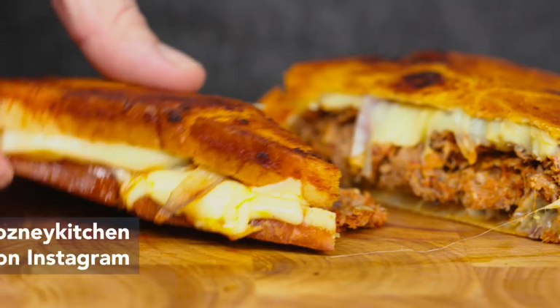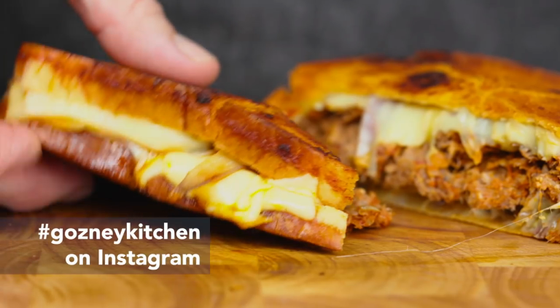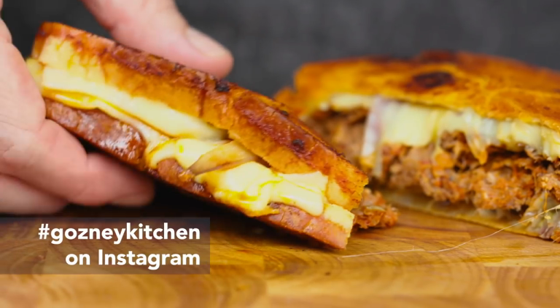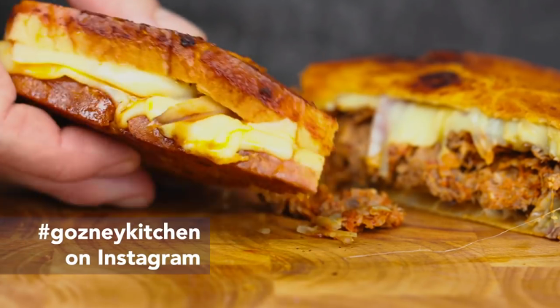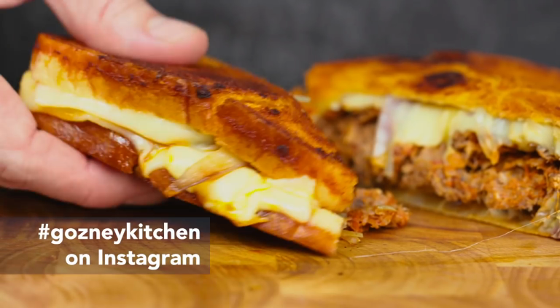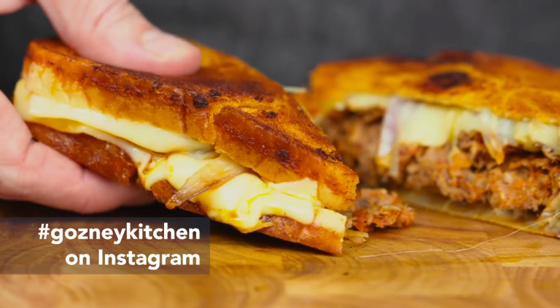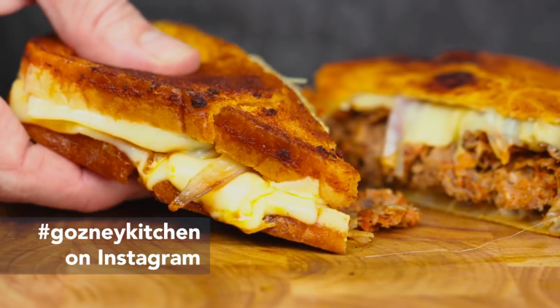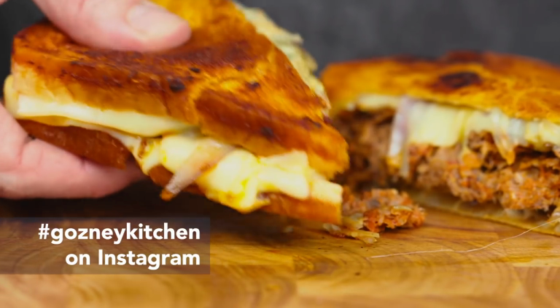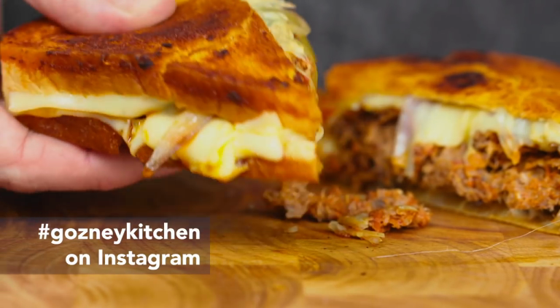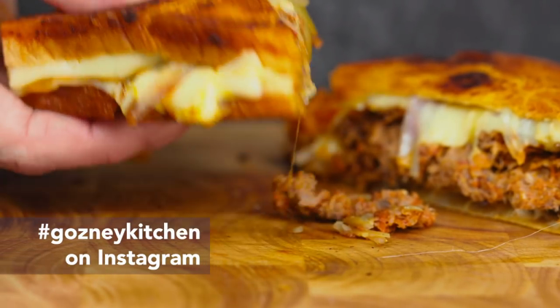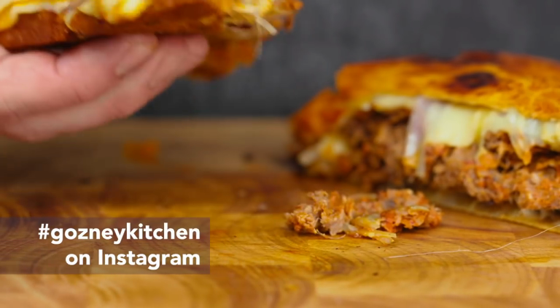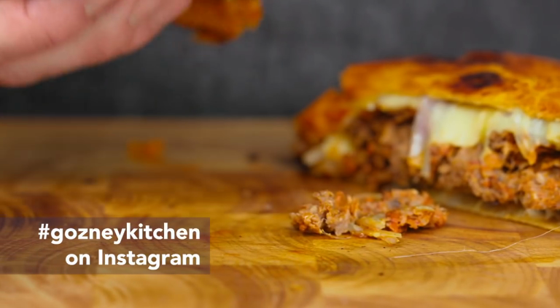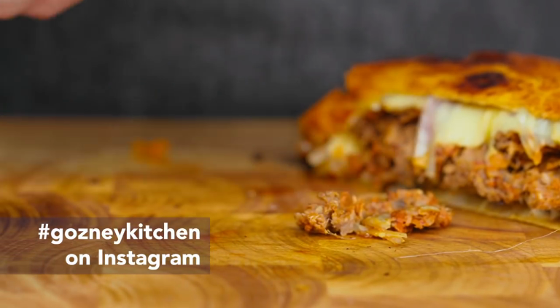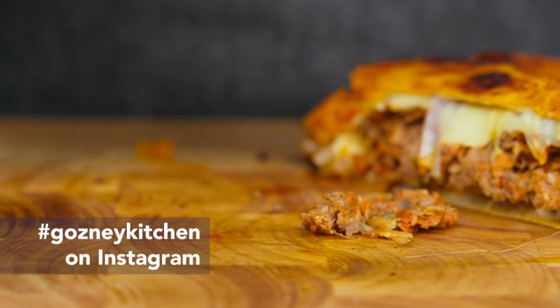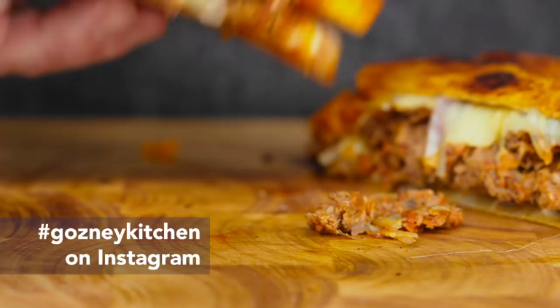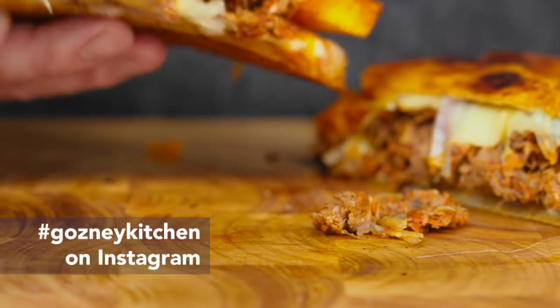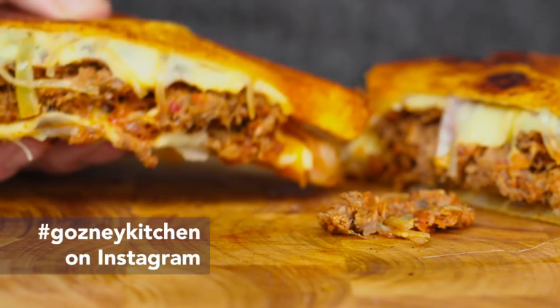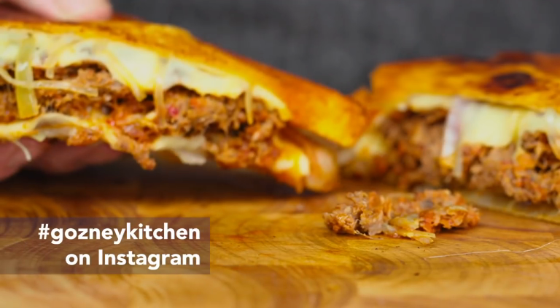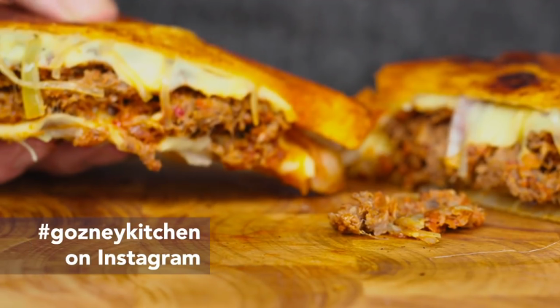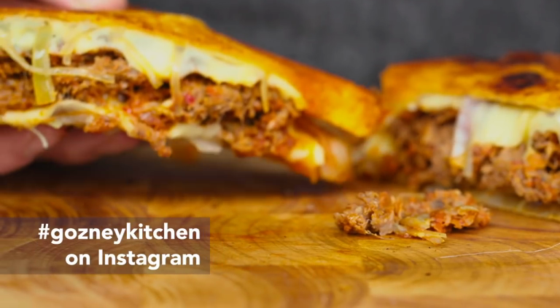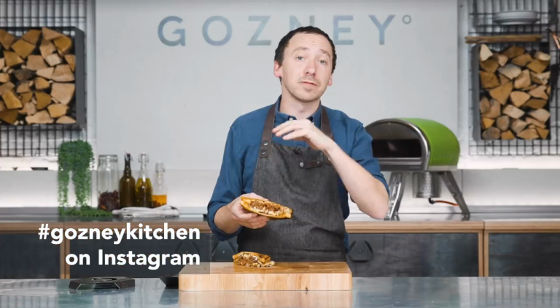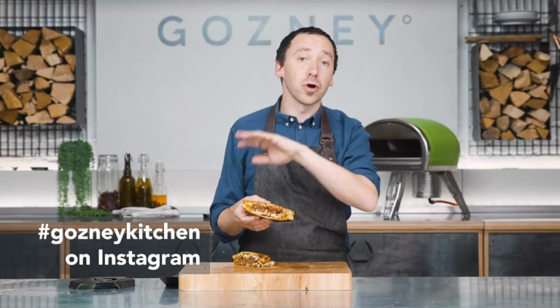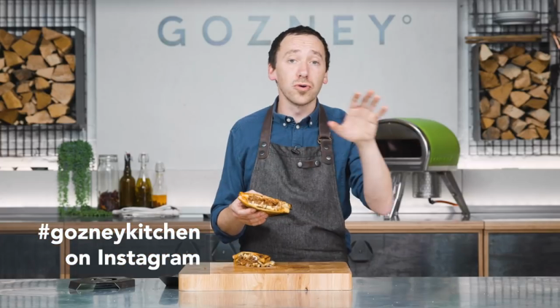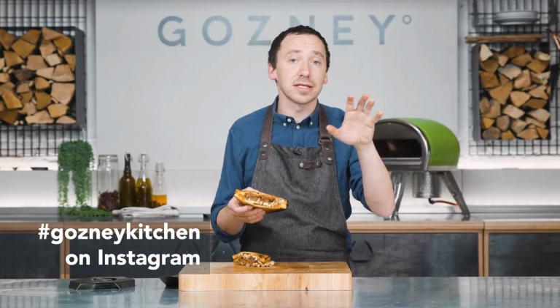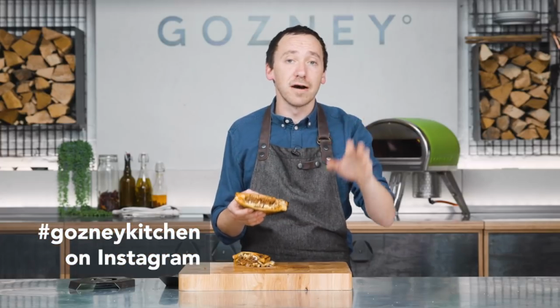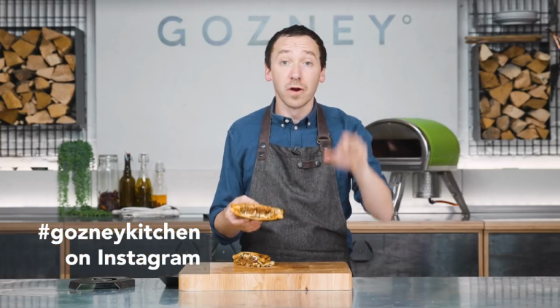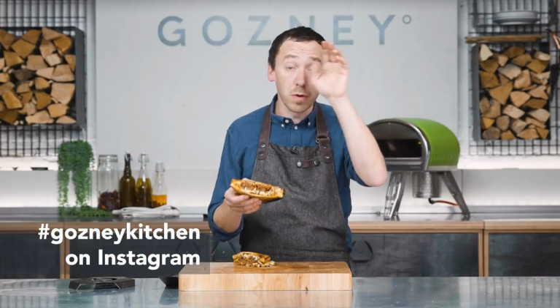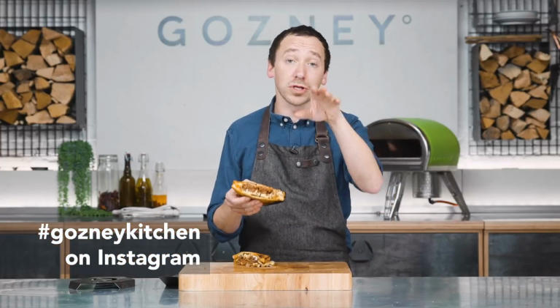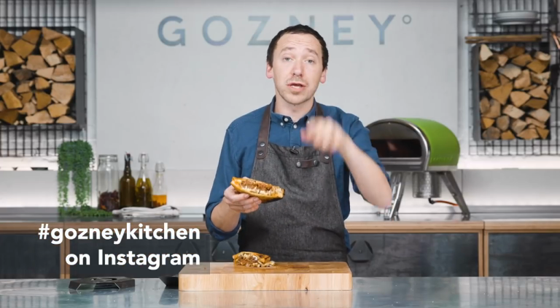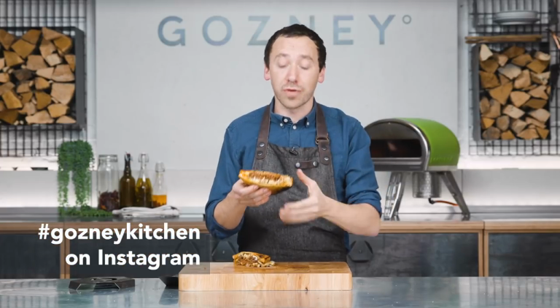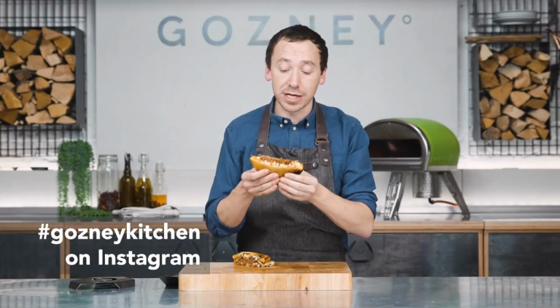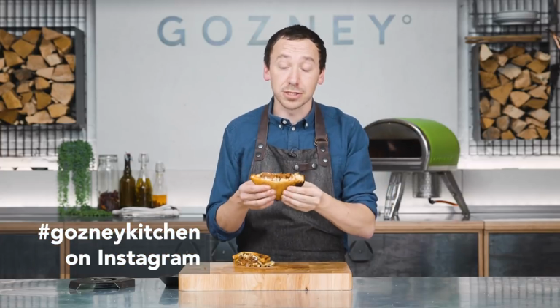When you make this, hashtag Gosney Kitchen with your pictures on Instagram, Facebook, all that stuff. We want to see your creations.